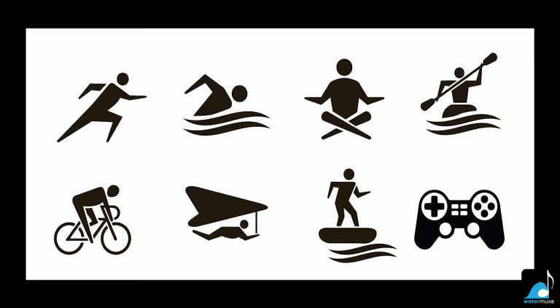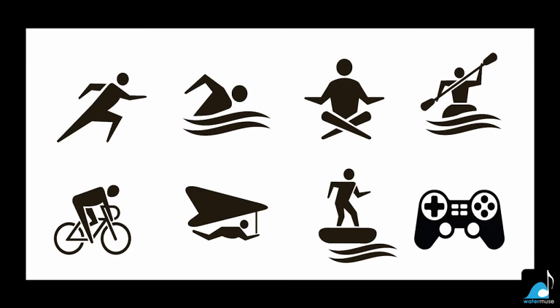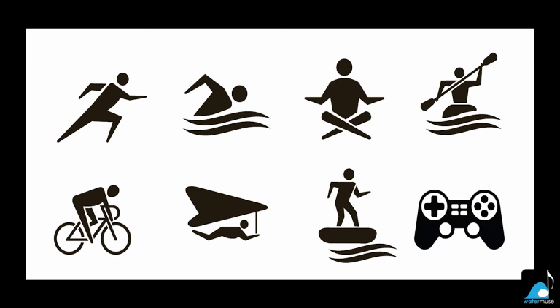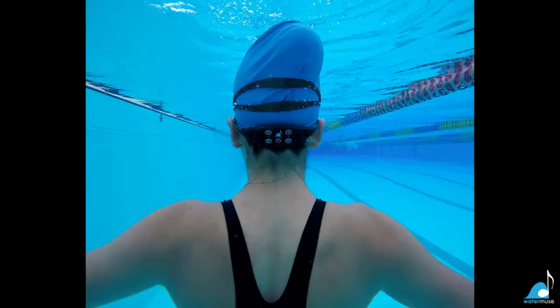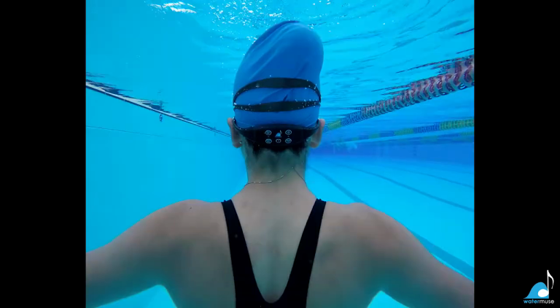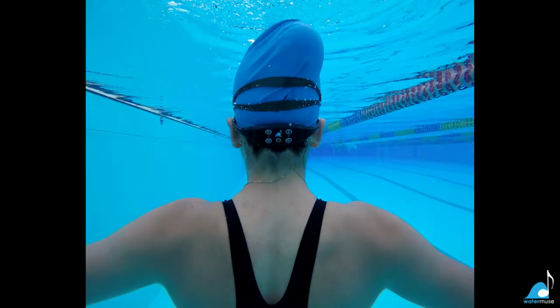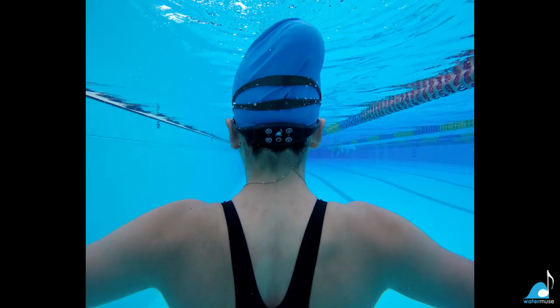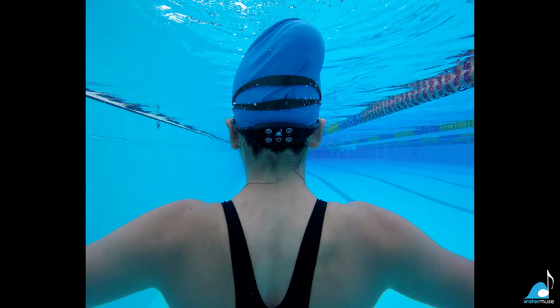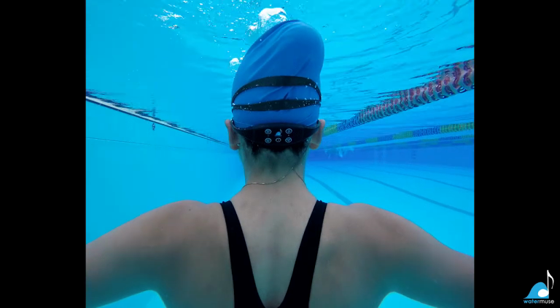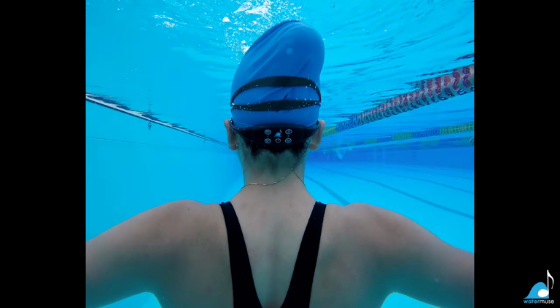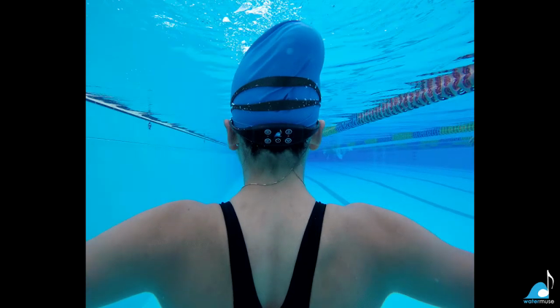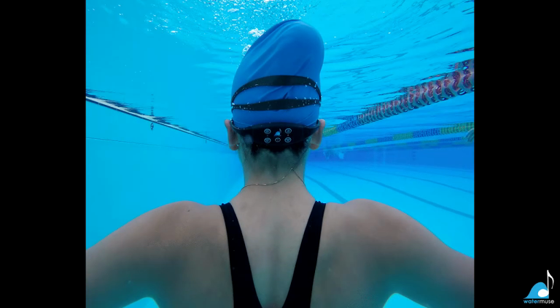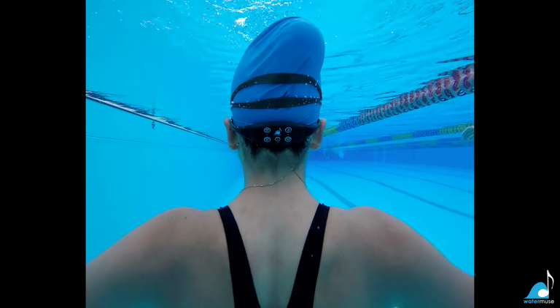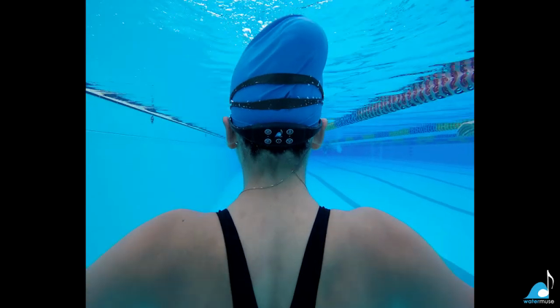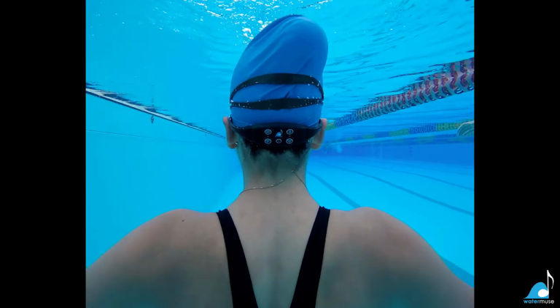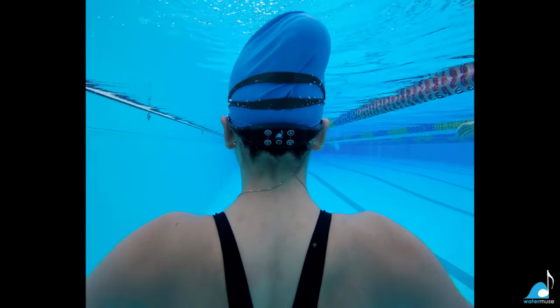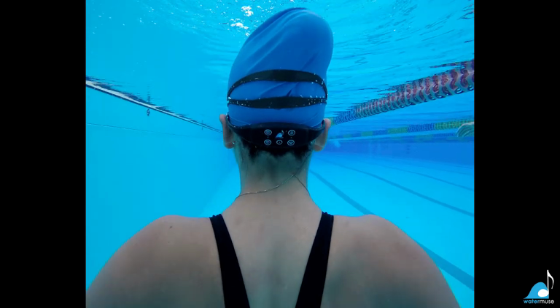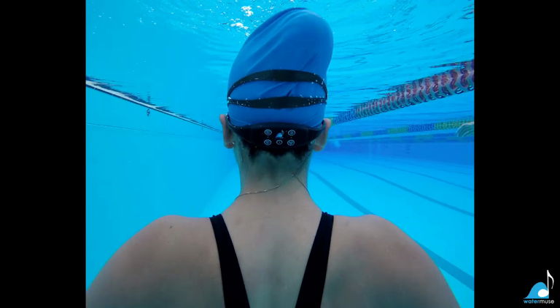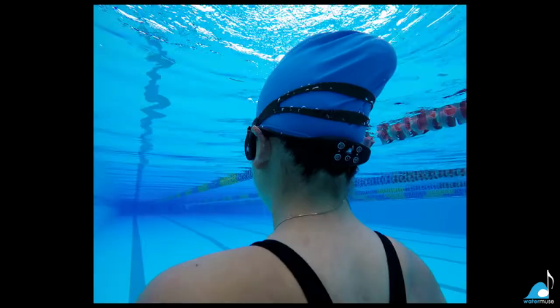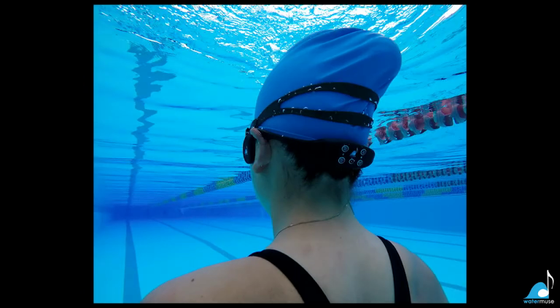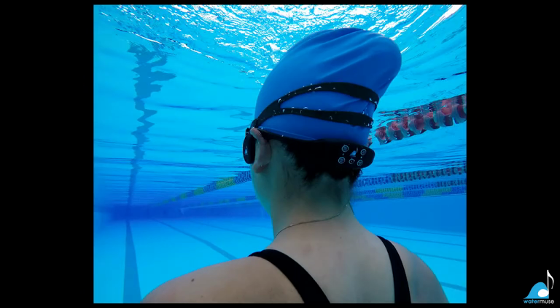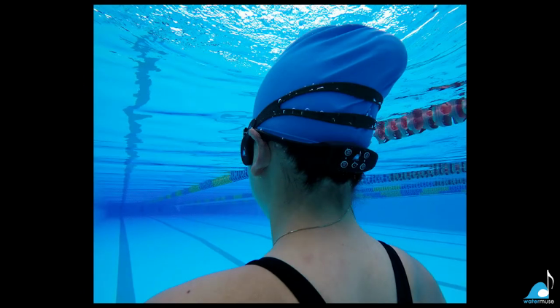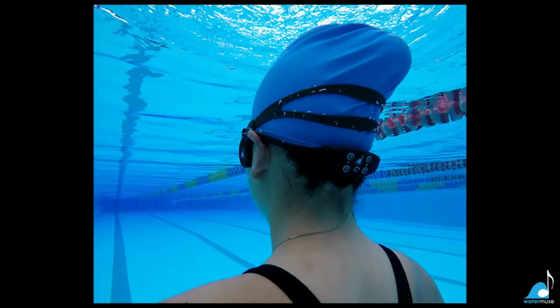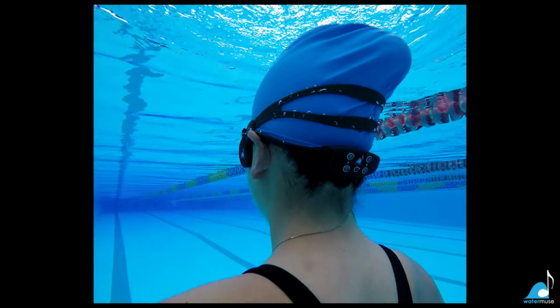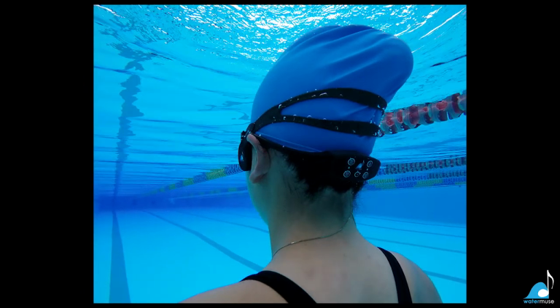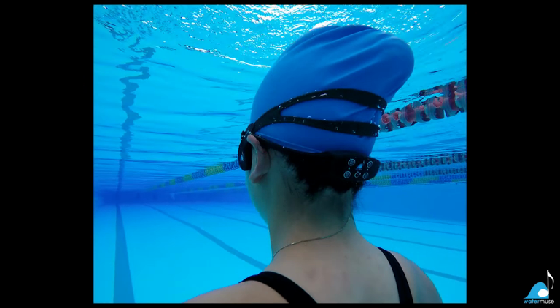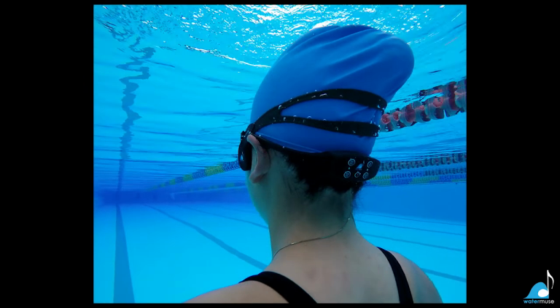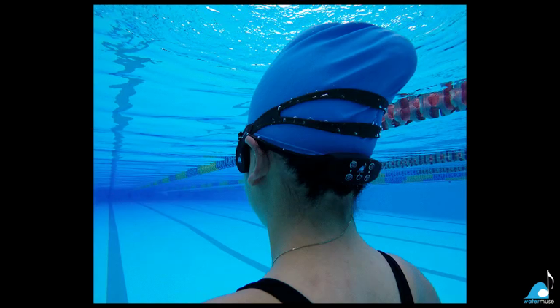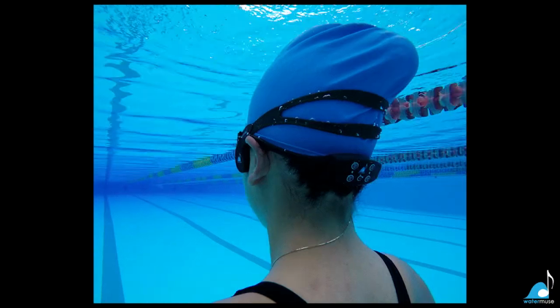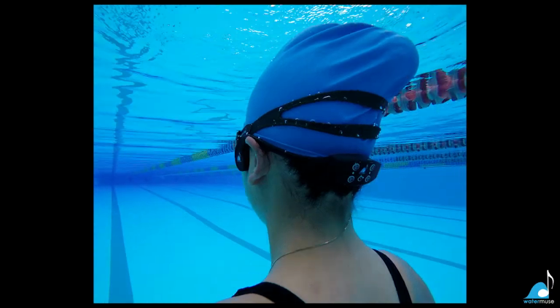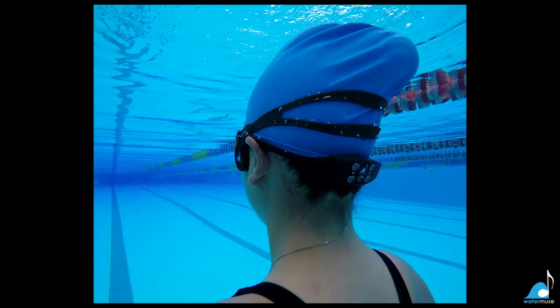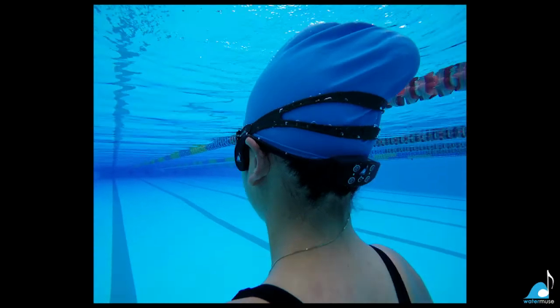Want to listen to music any place, any time, any depth? Try the Water Muse.